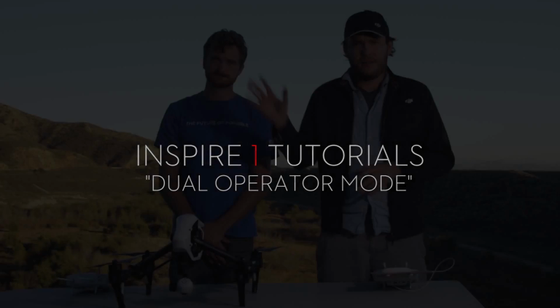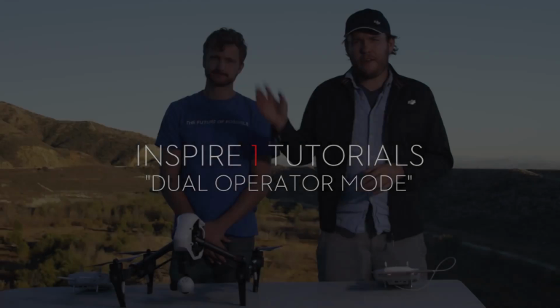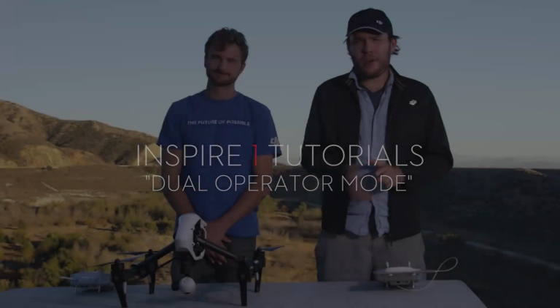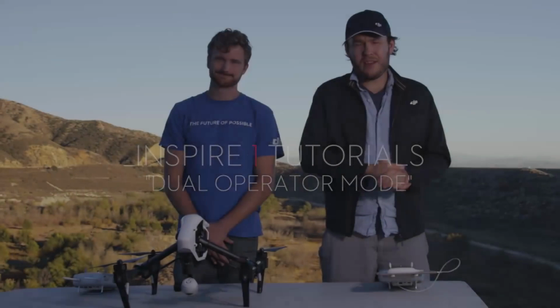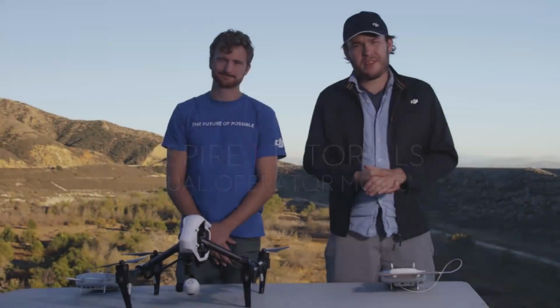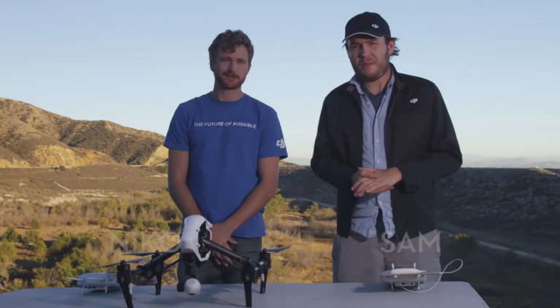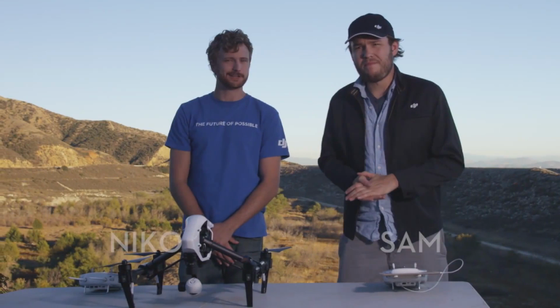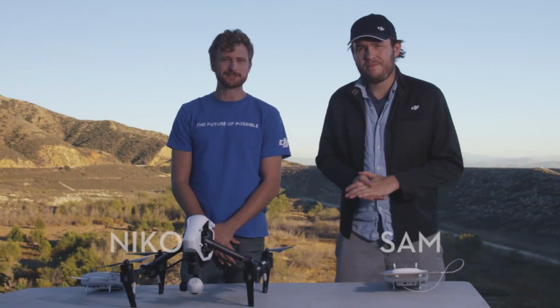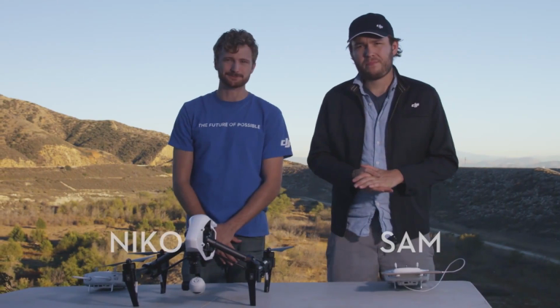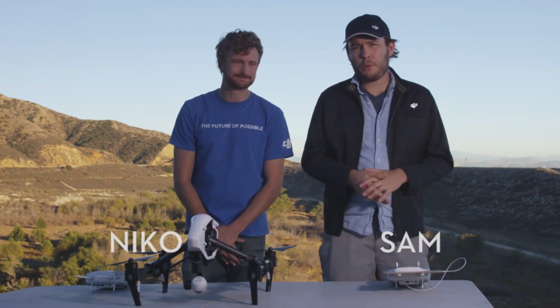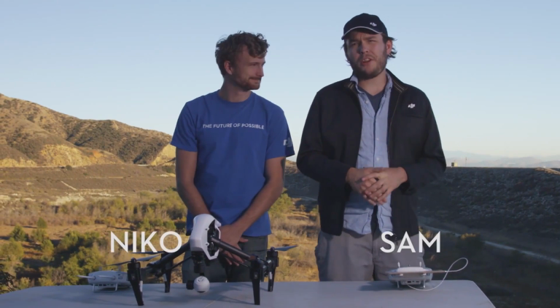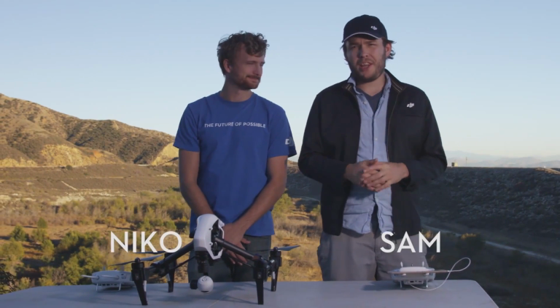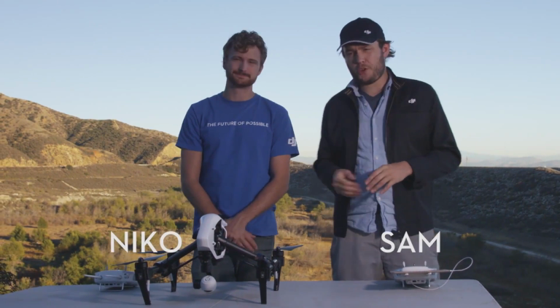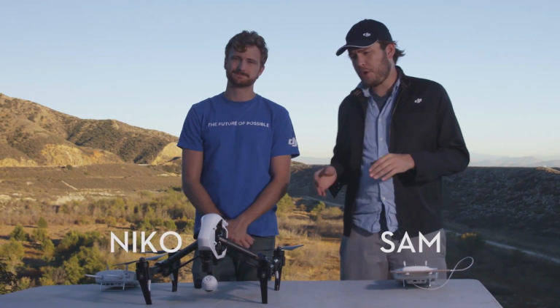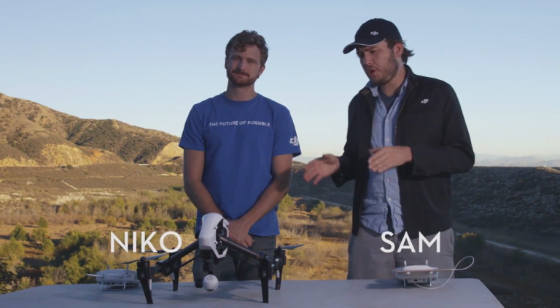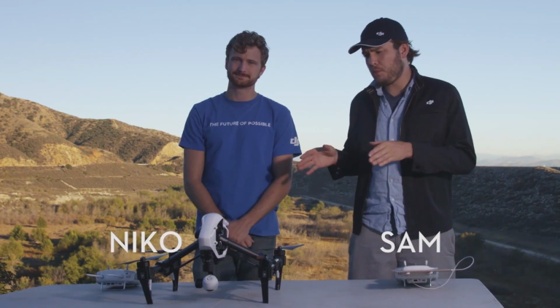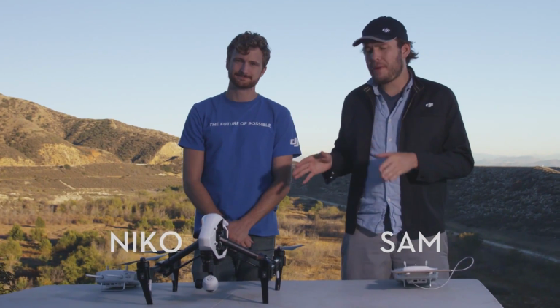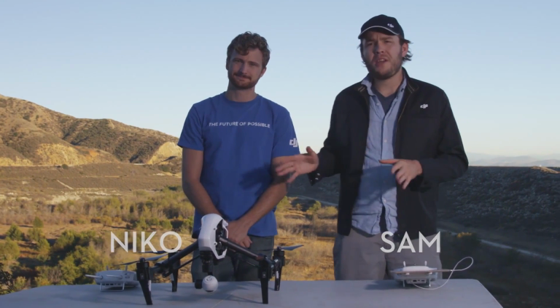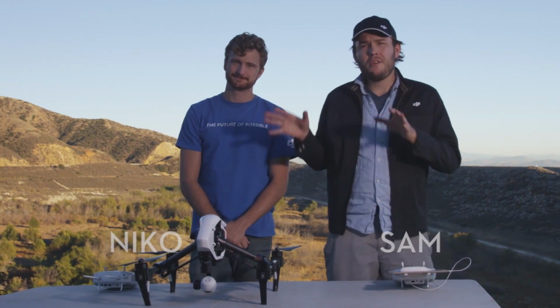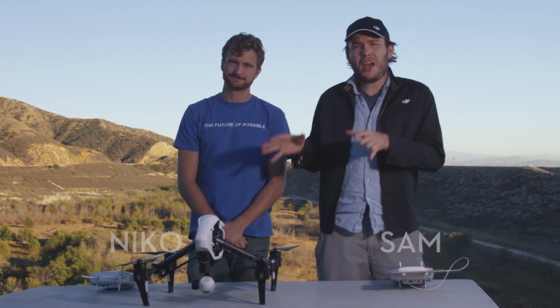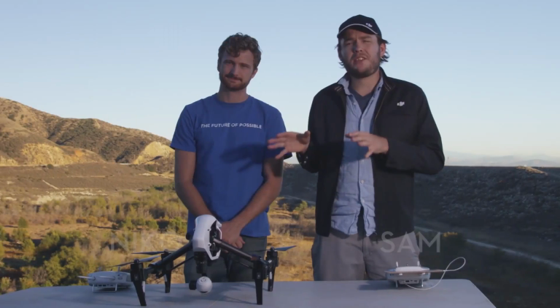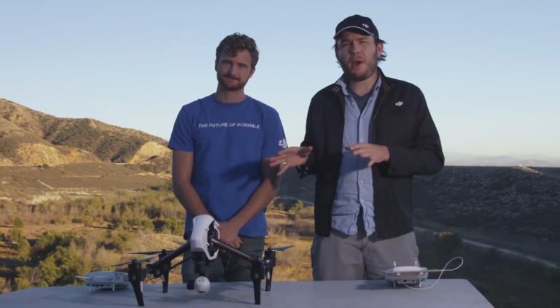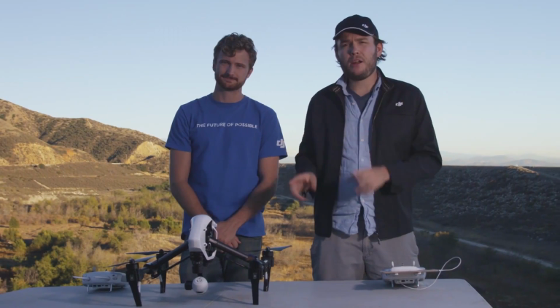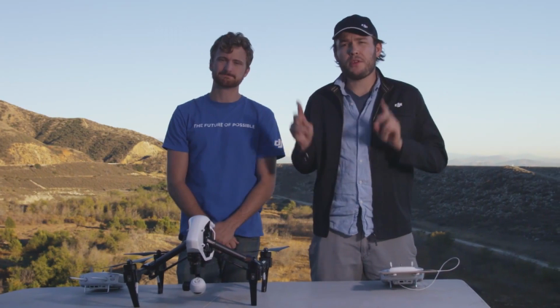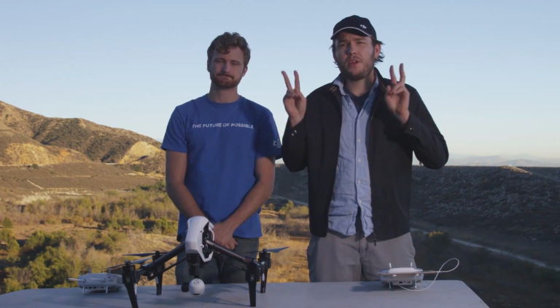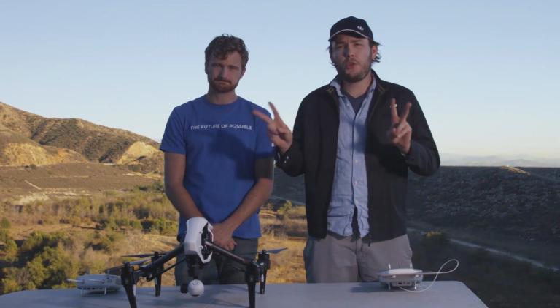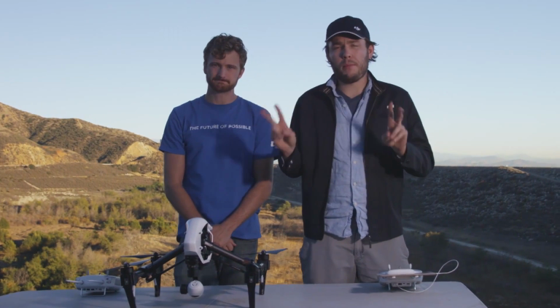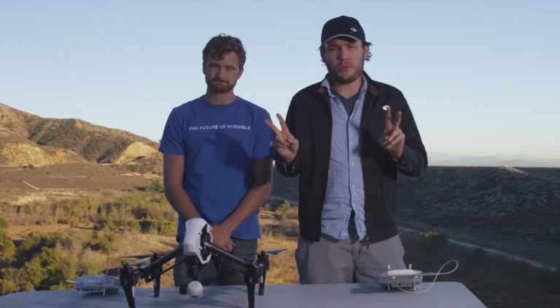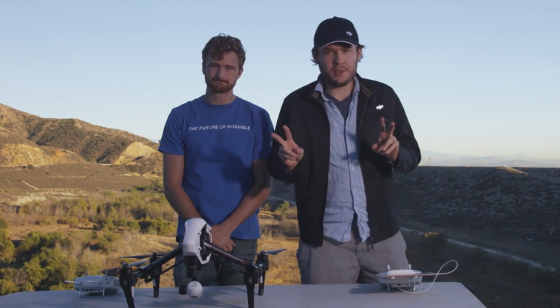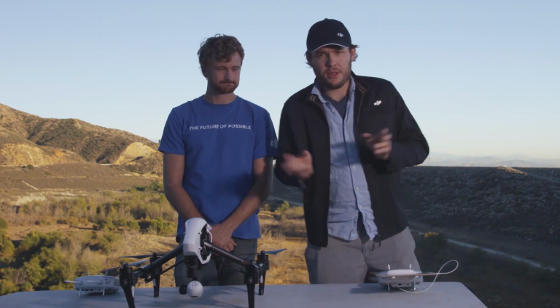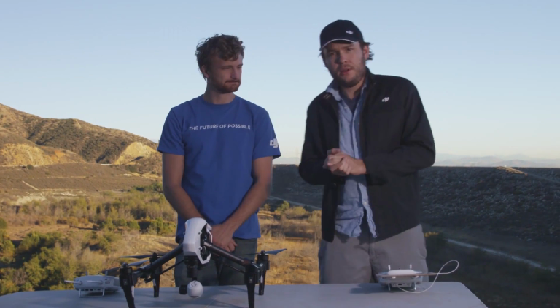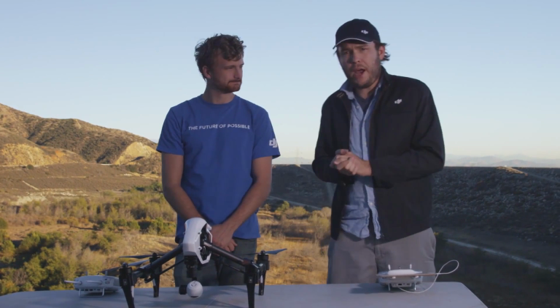Hey everybody, I'm Sam. And I'm Nico. We're here today to show you a little bit more about flying the Inspire with two remotes.